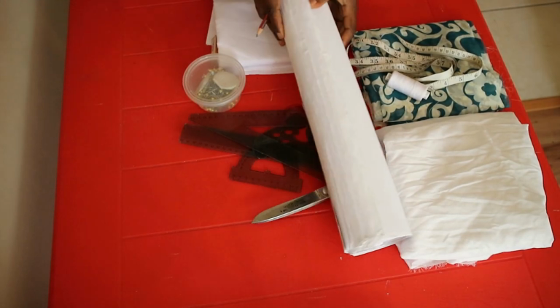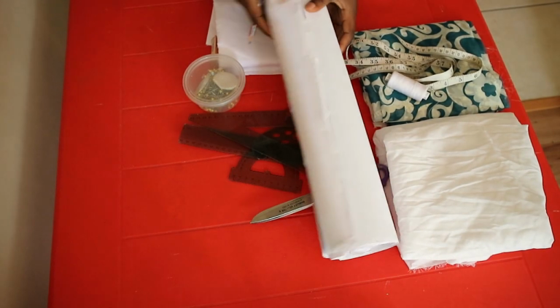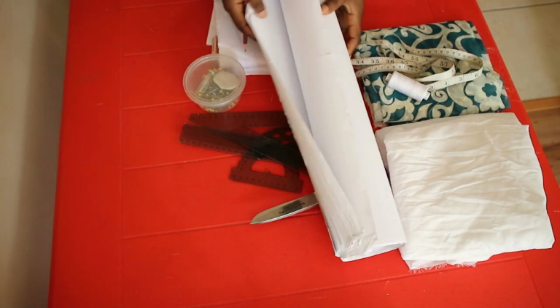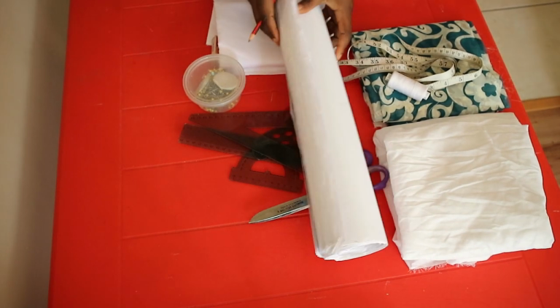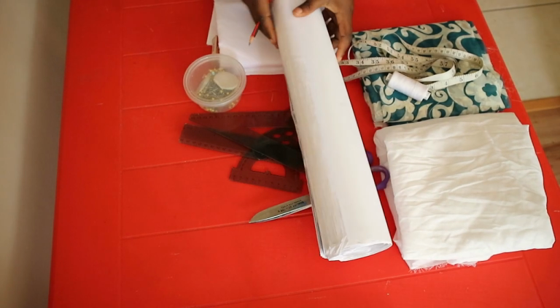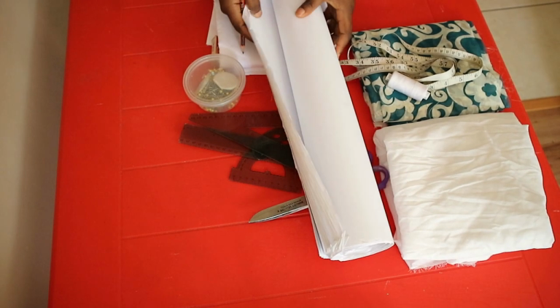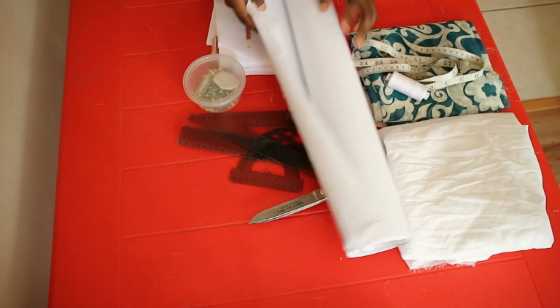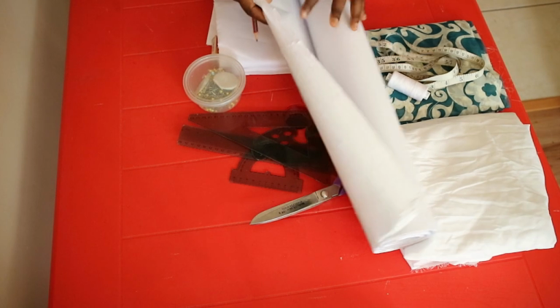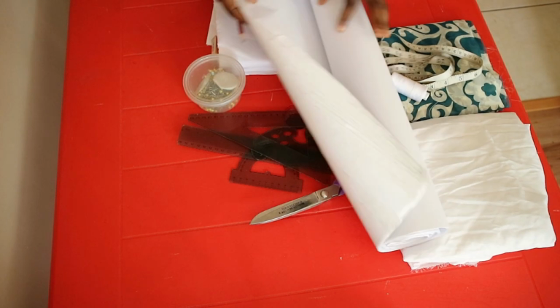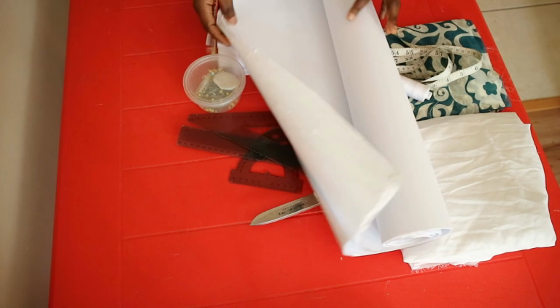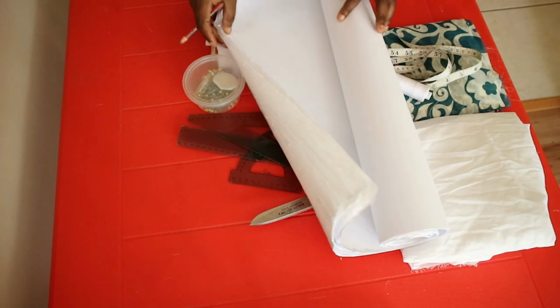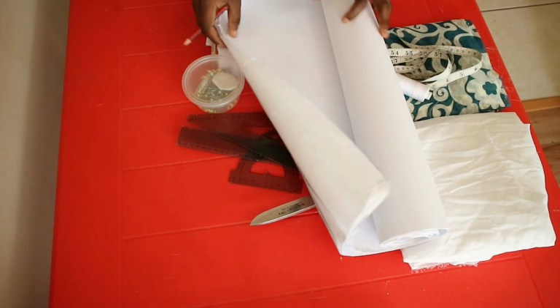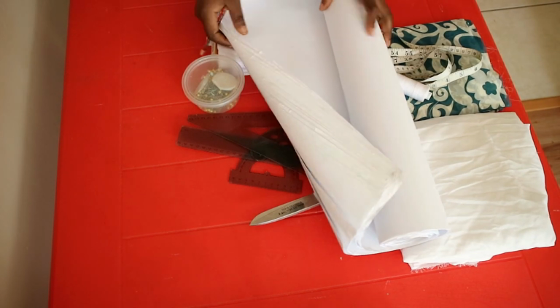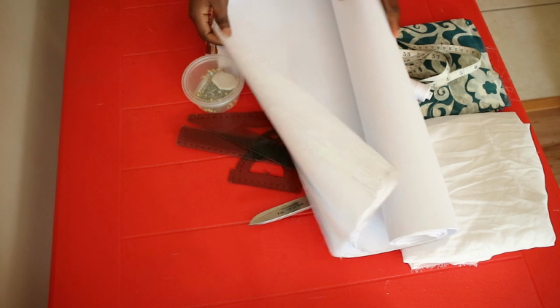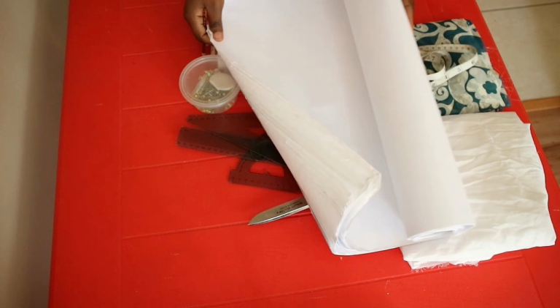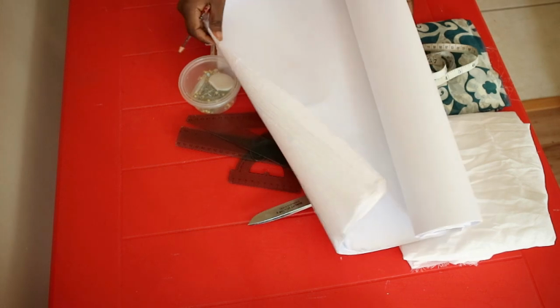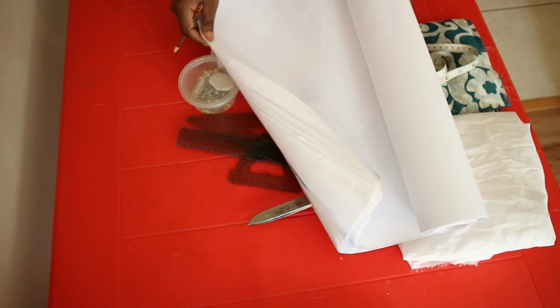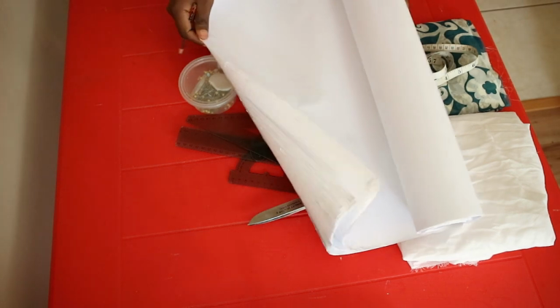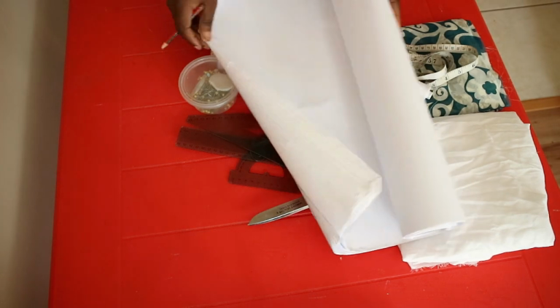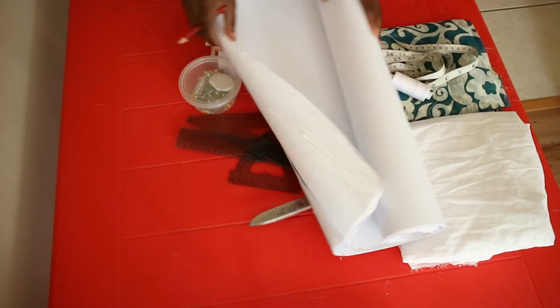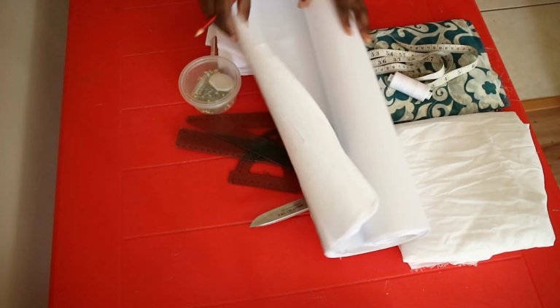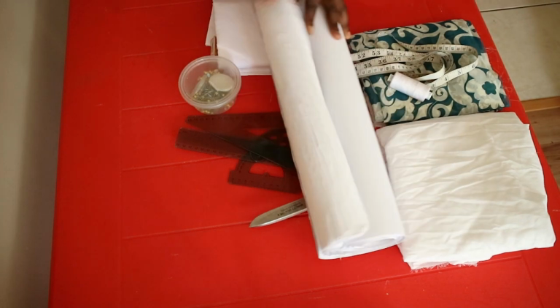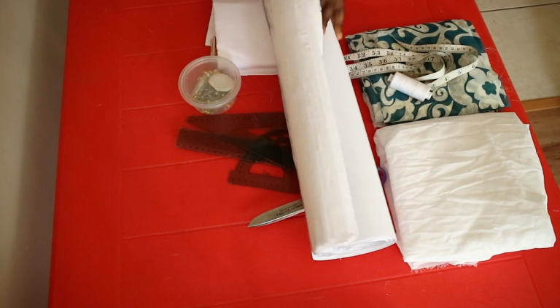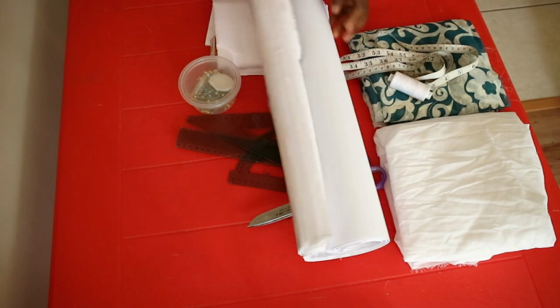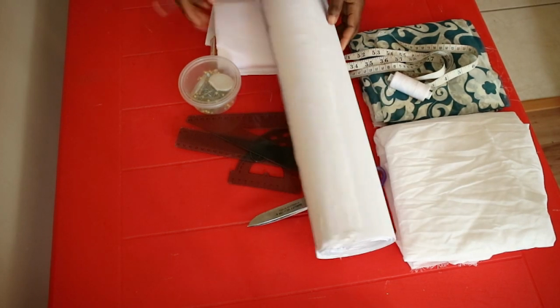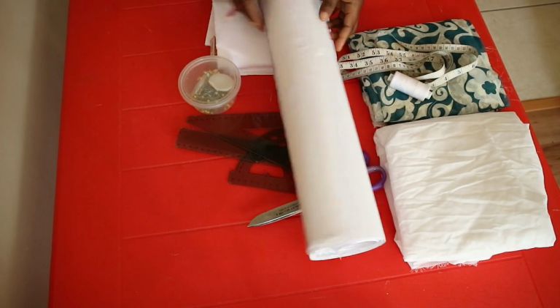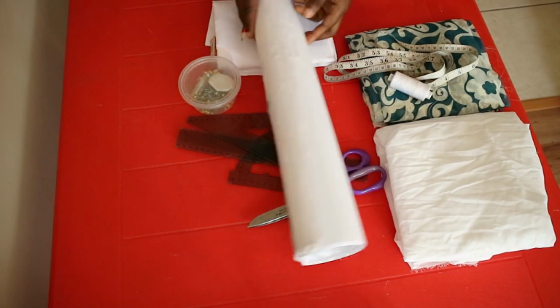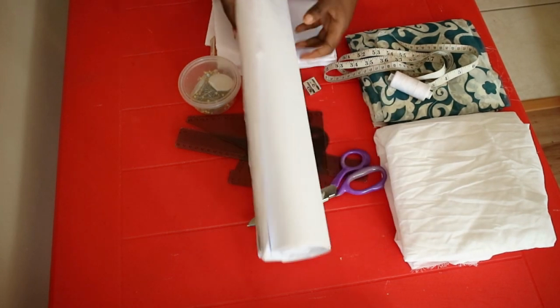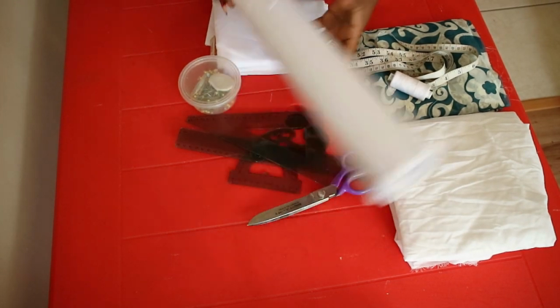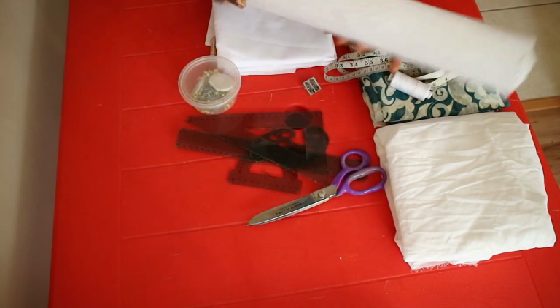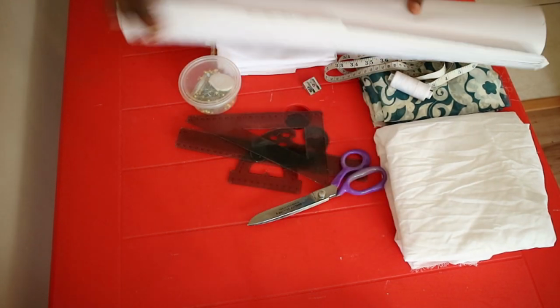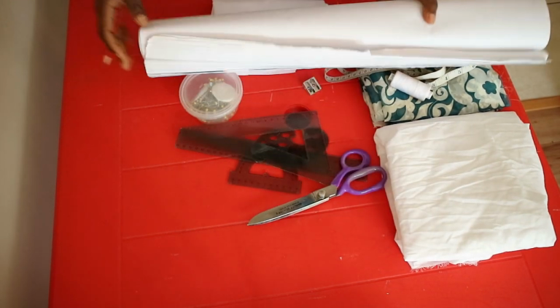Materials needed for this project are pattern paper, rulers, and other pattern-making materials.